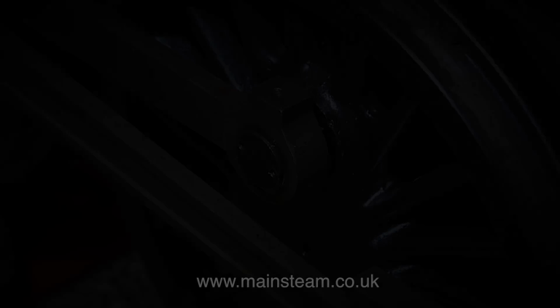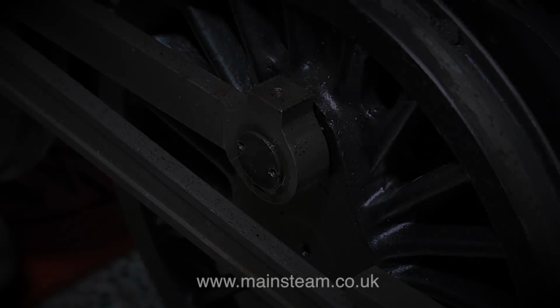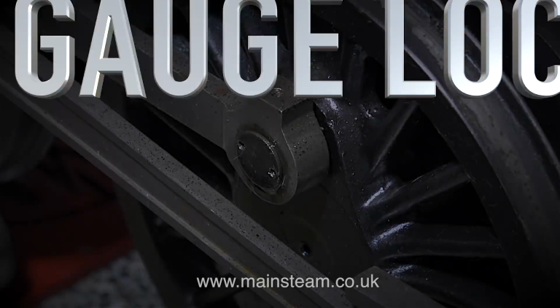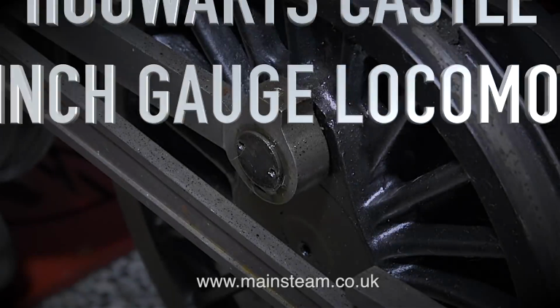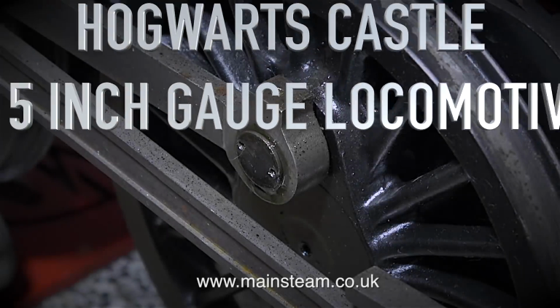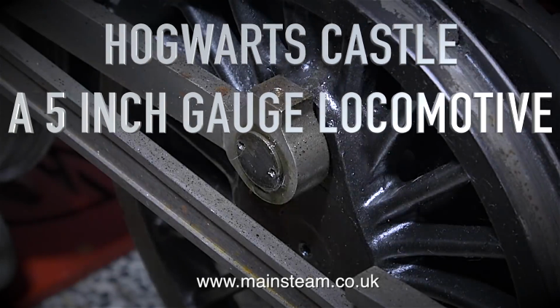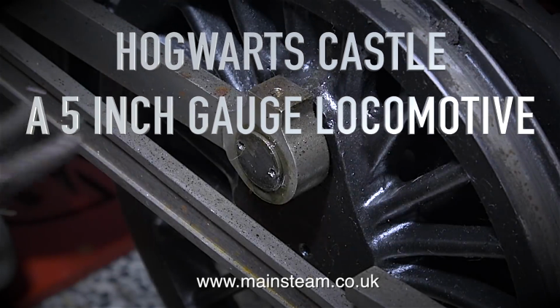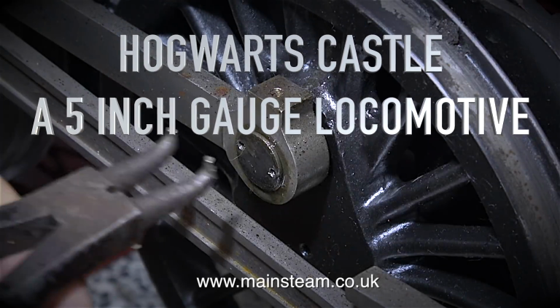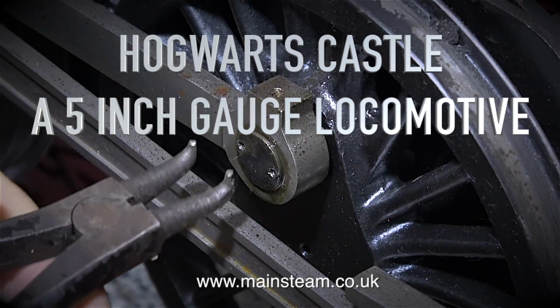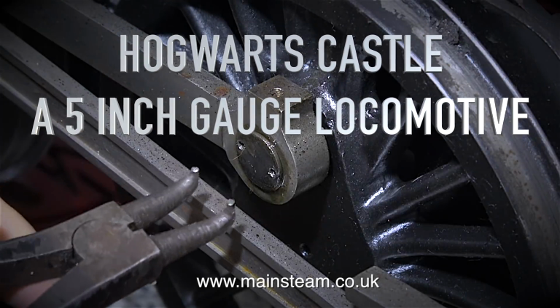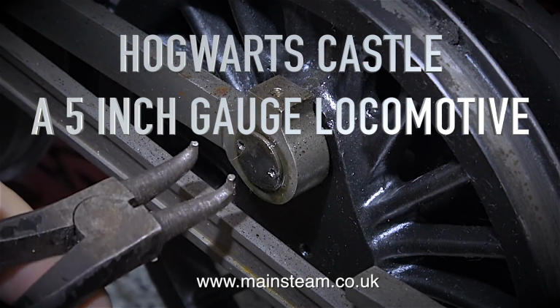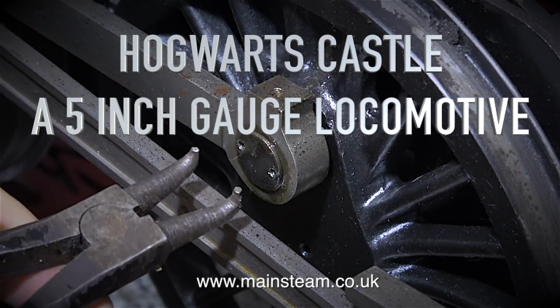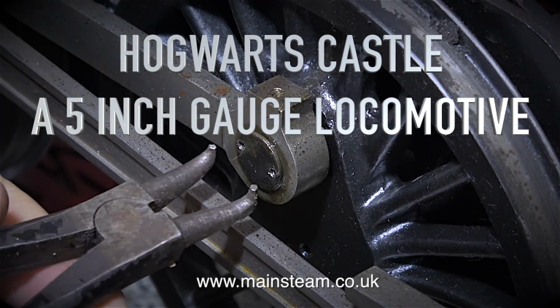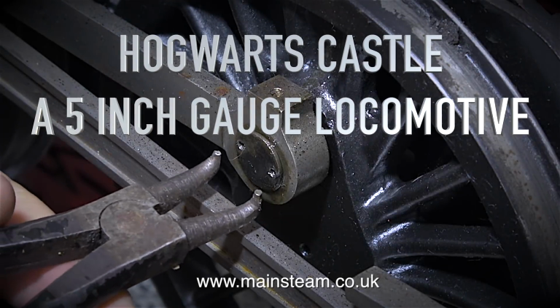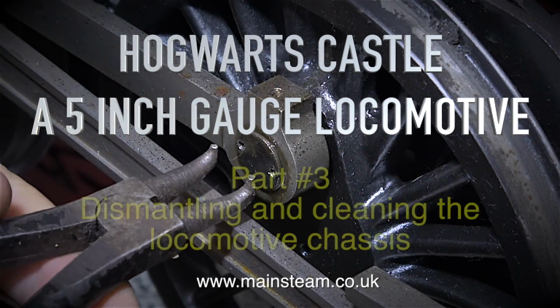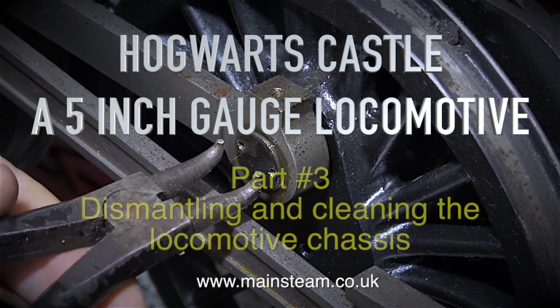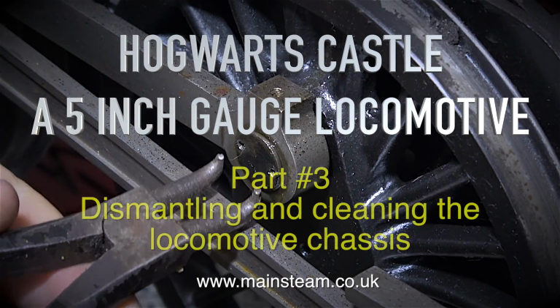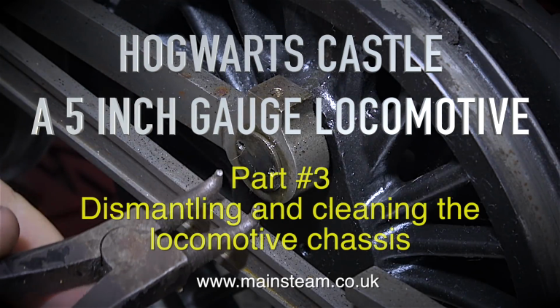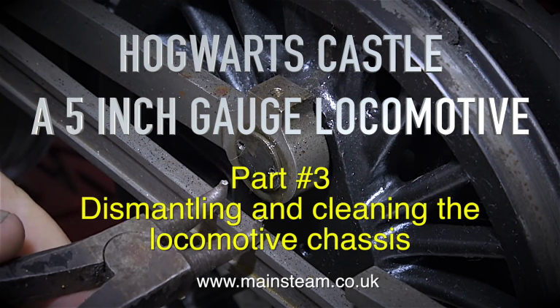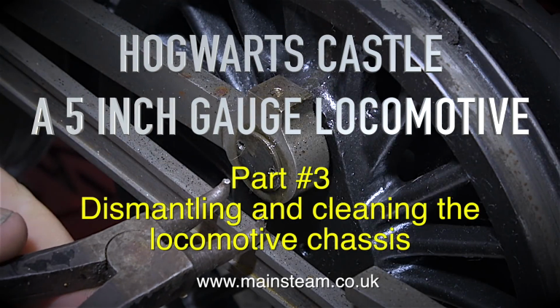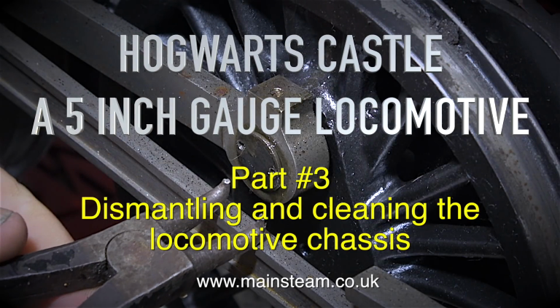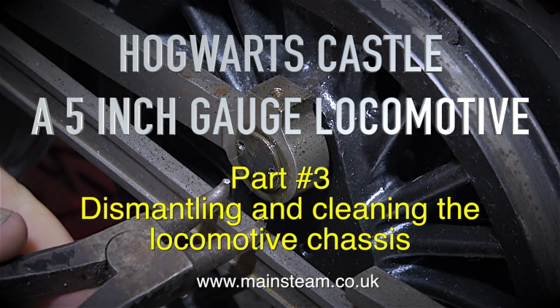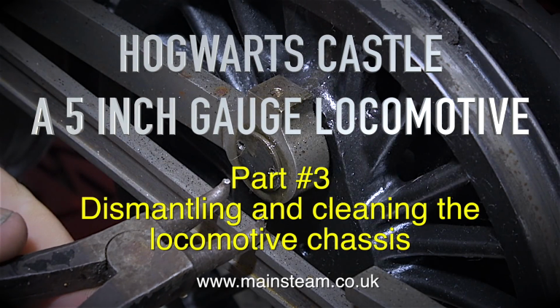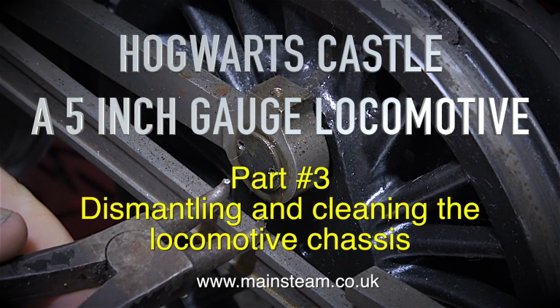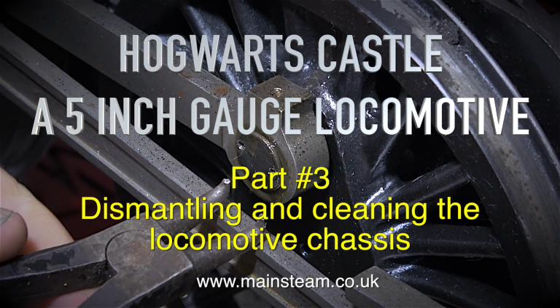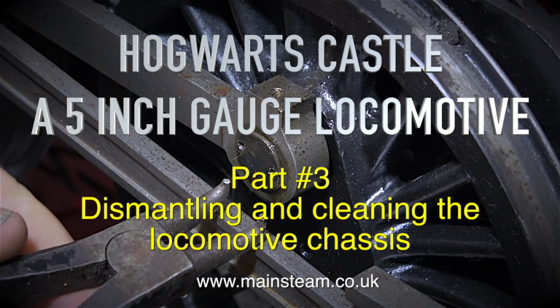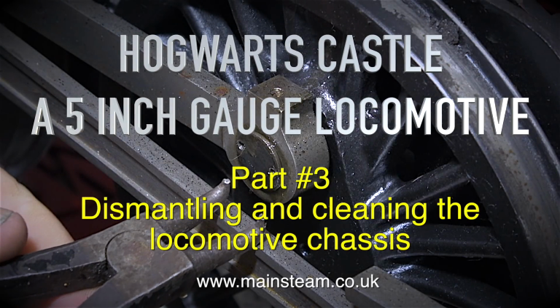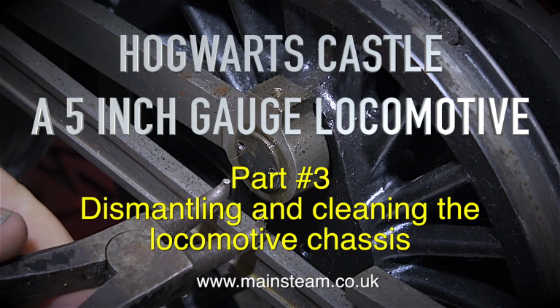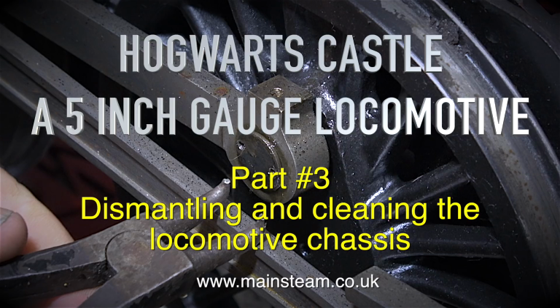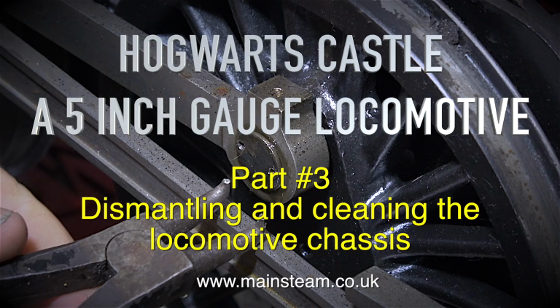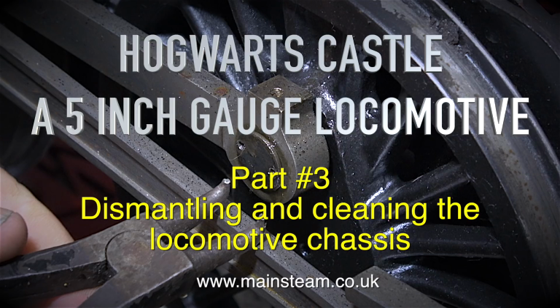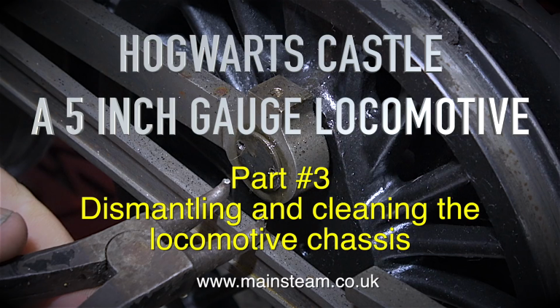Hogwarts Castle, a 5 inch gauge locomotive. Part 3: dismantling and cleaning the locomotive chassis.